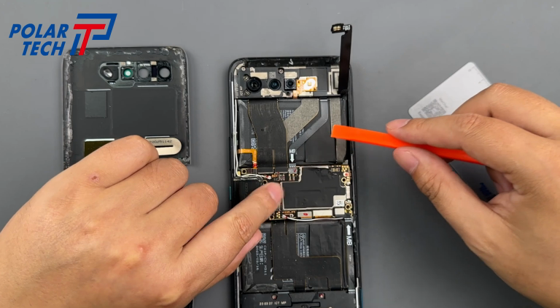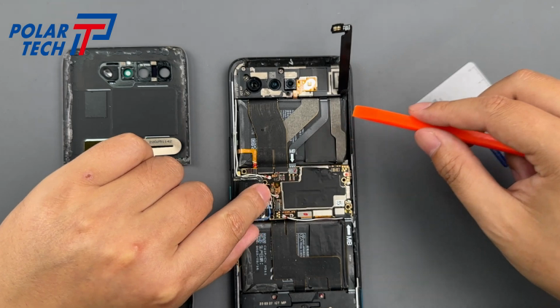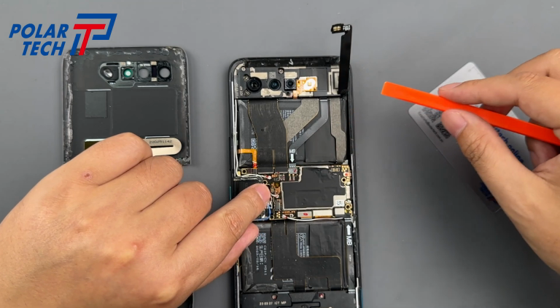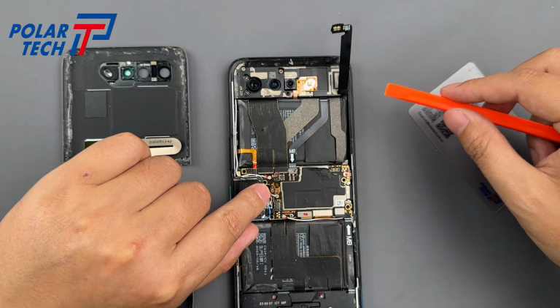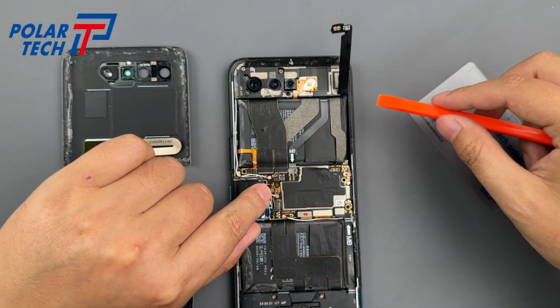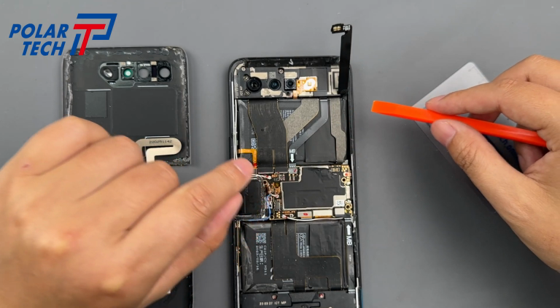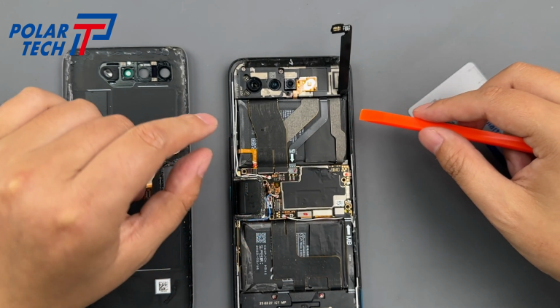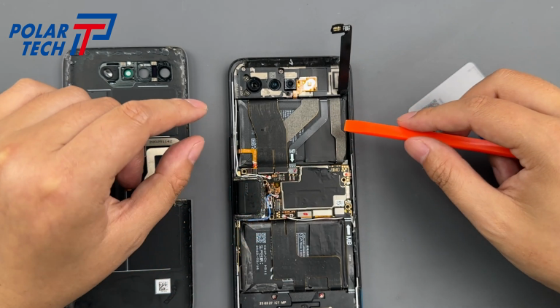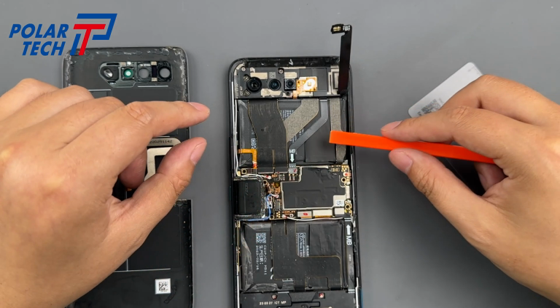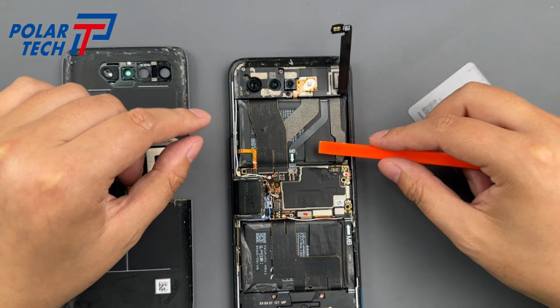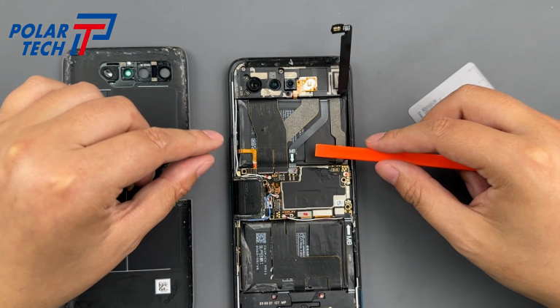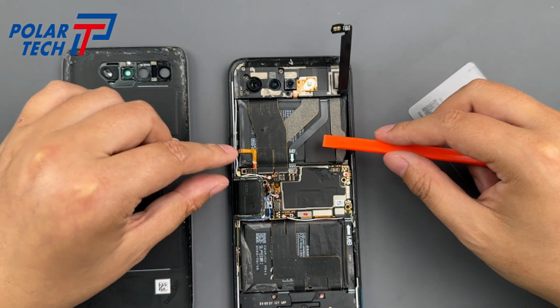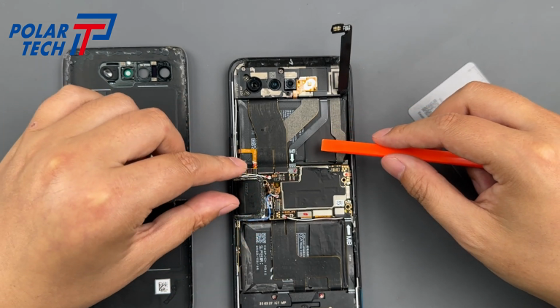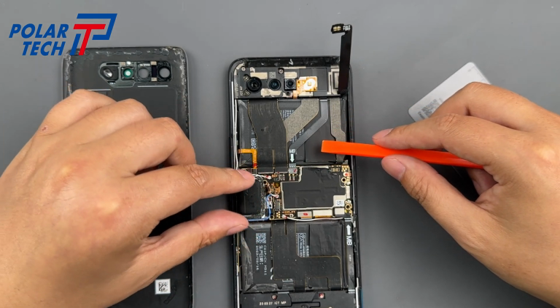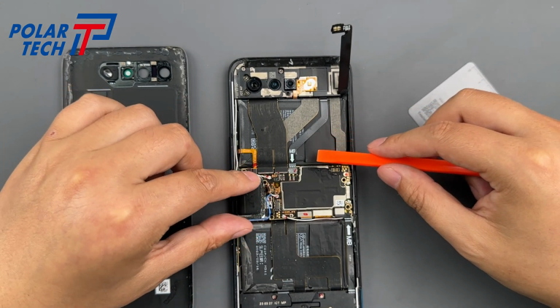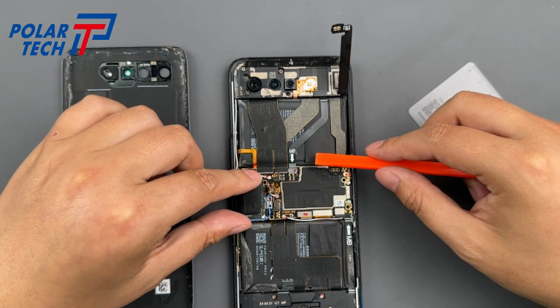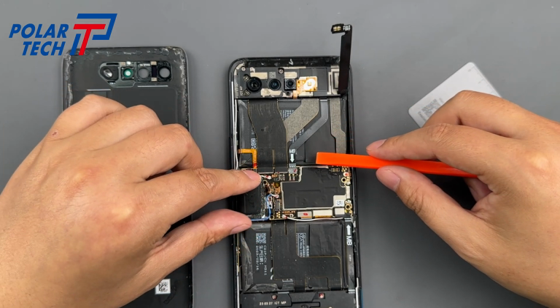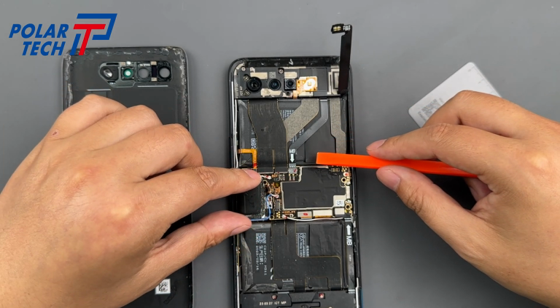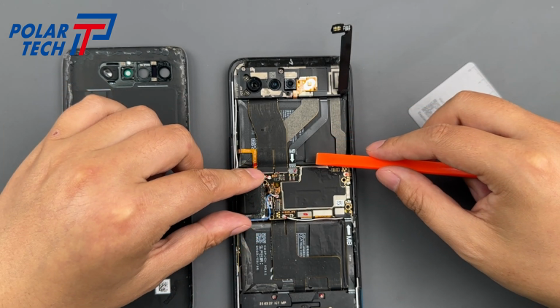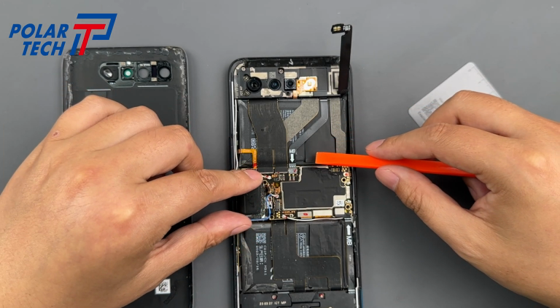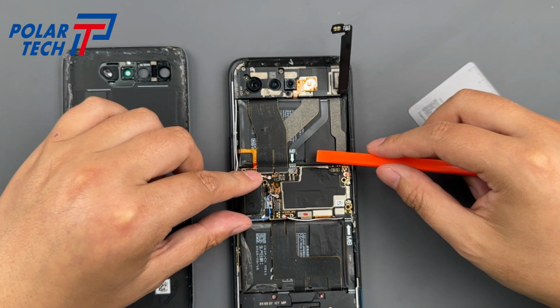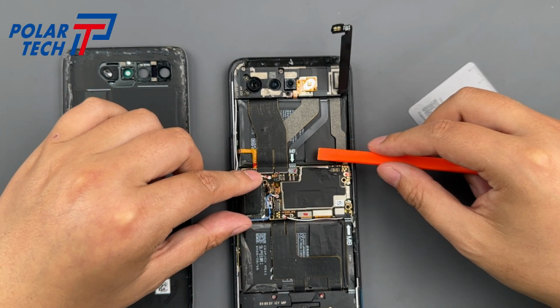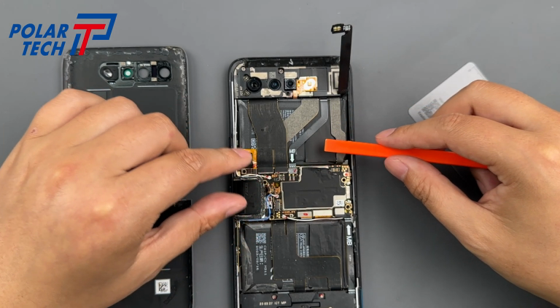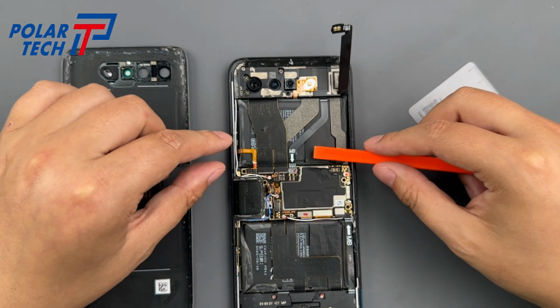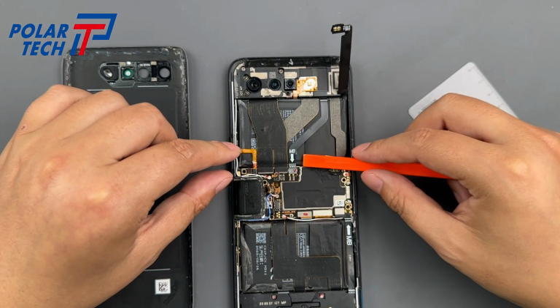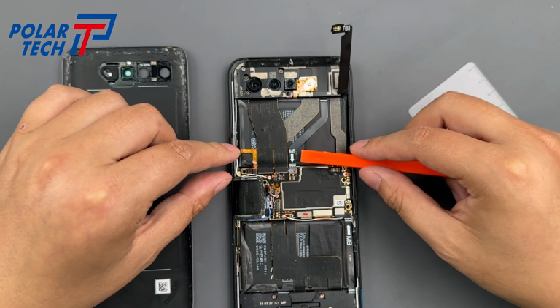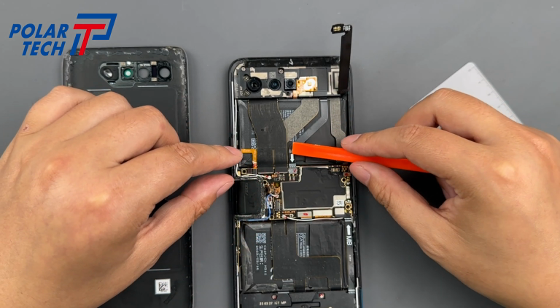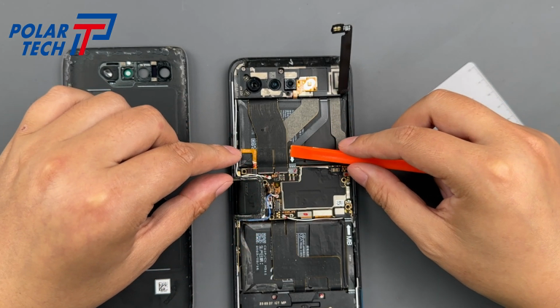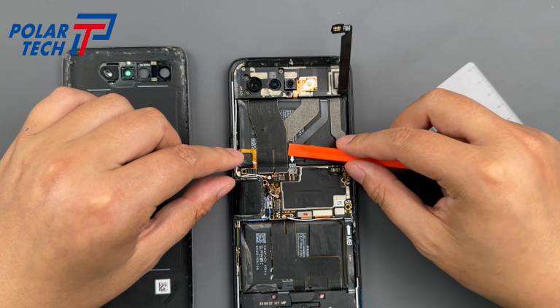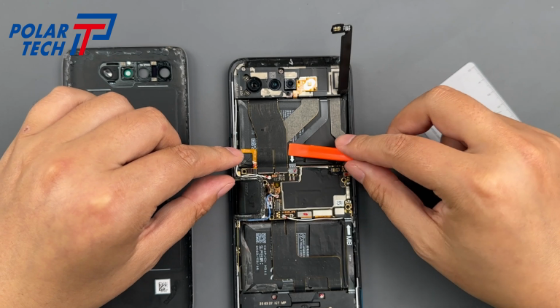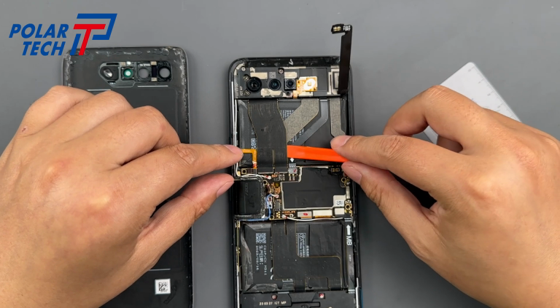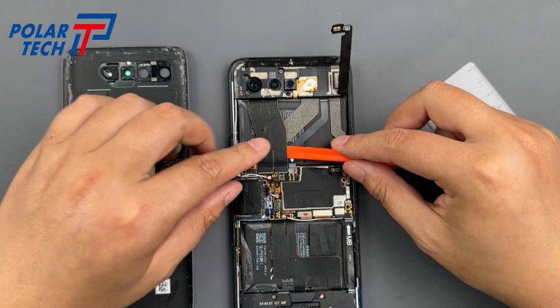Next, we remove the mainboard, charging daughterboard, and all connected flex cables.